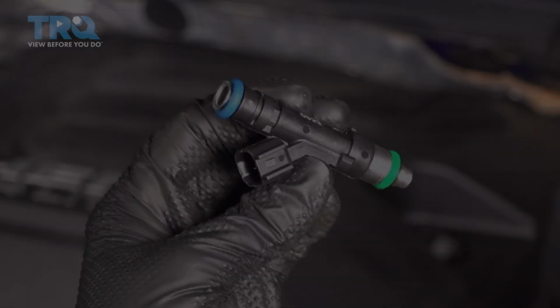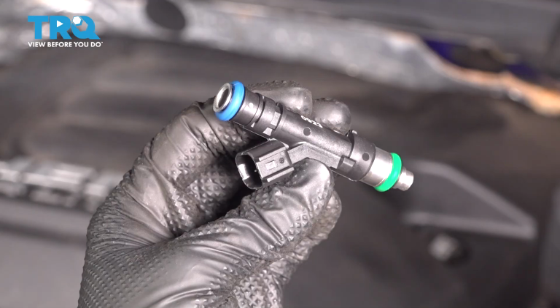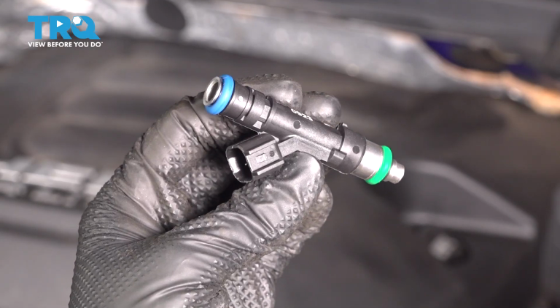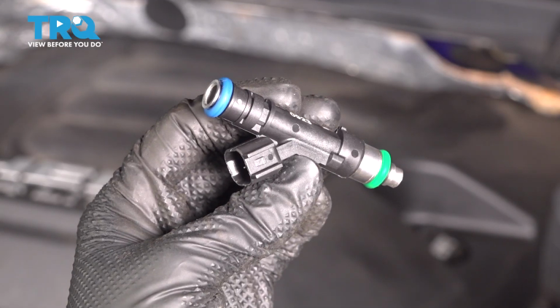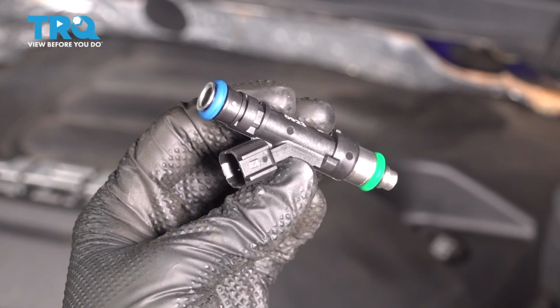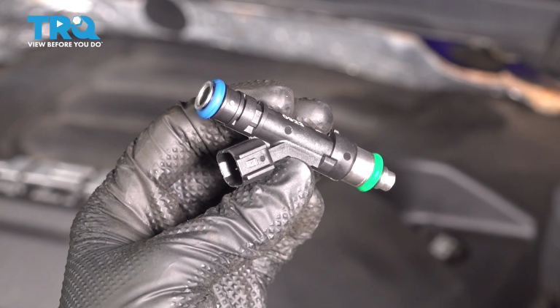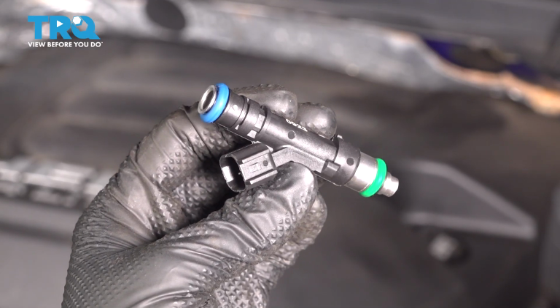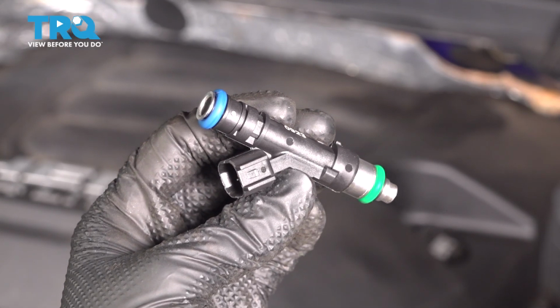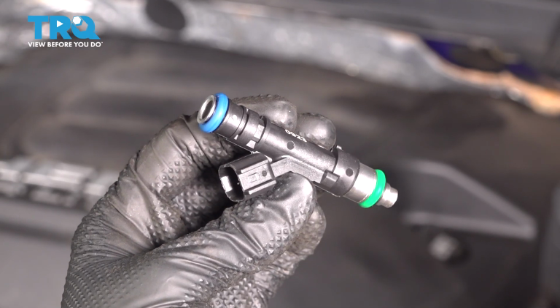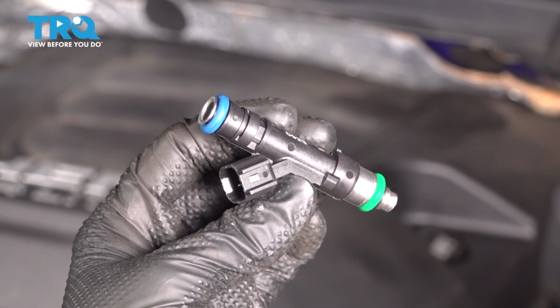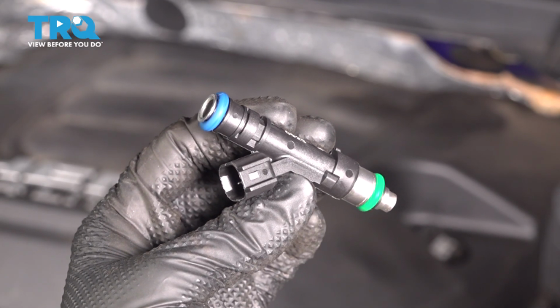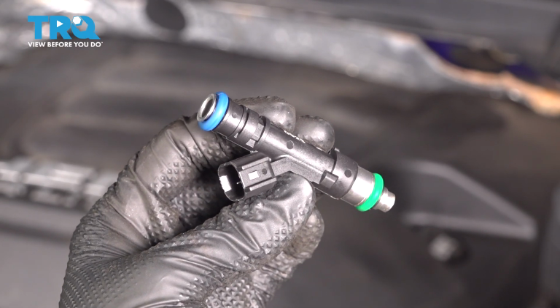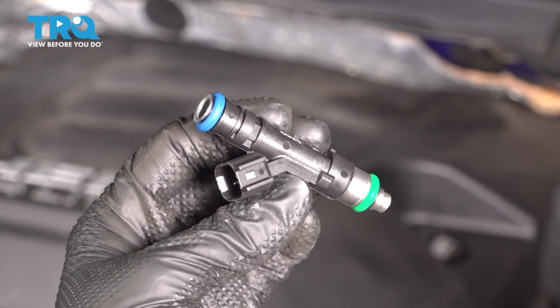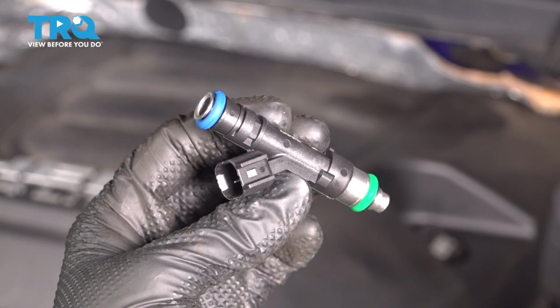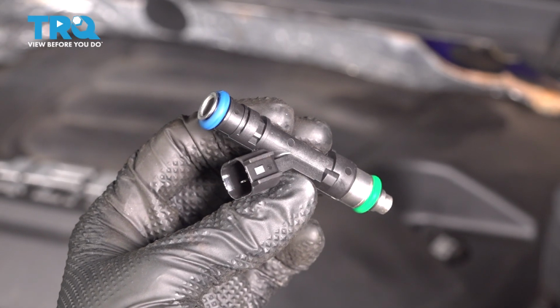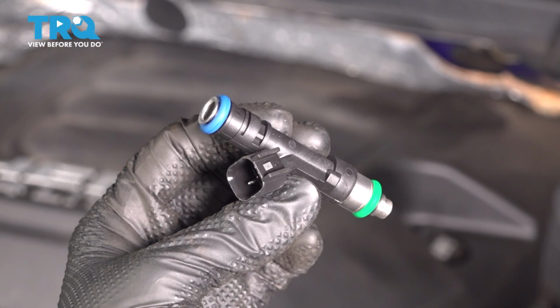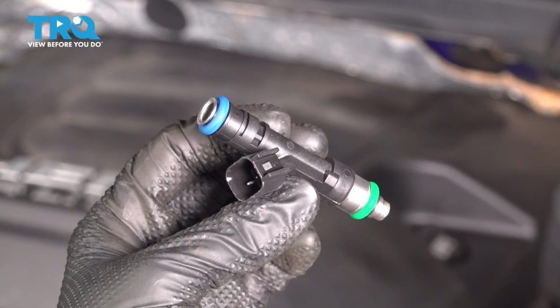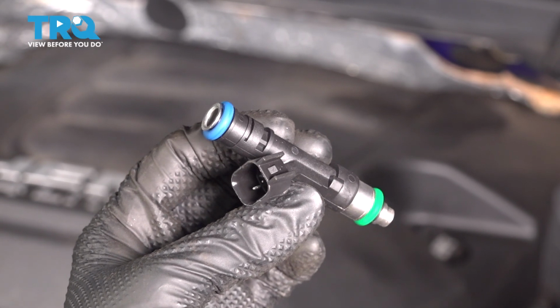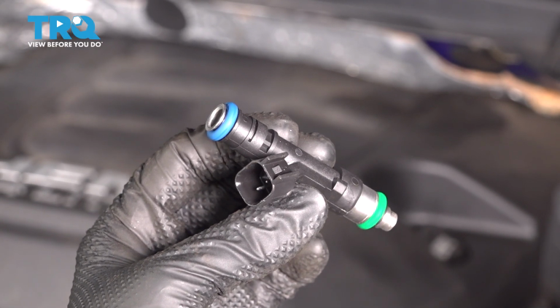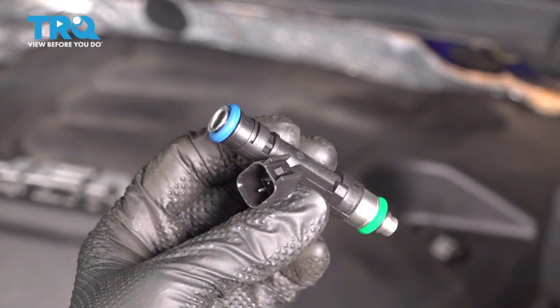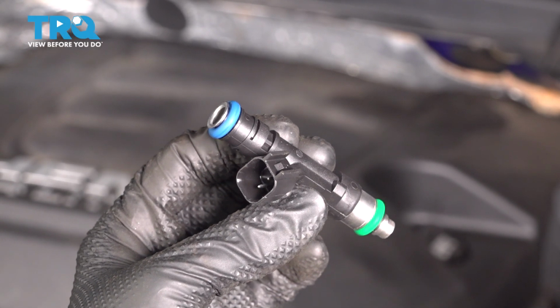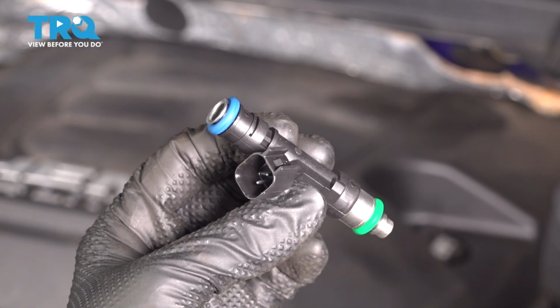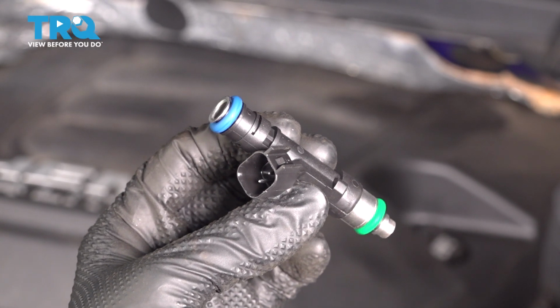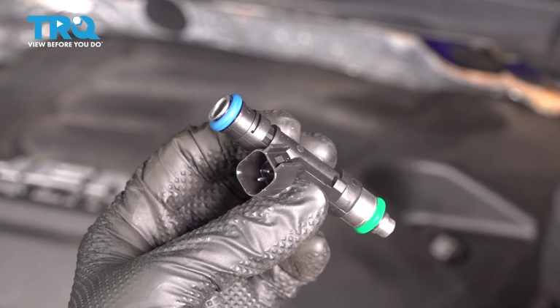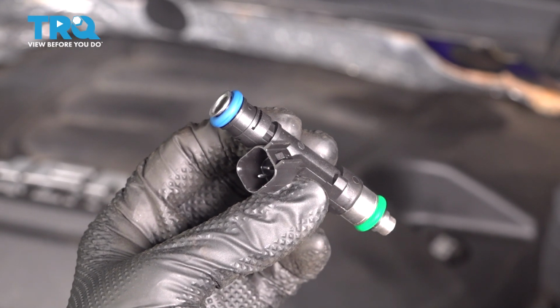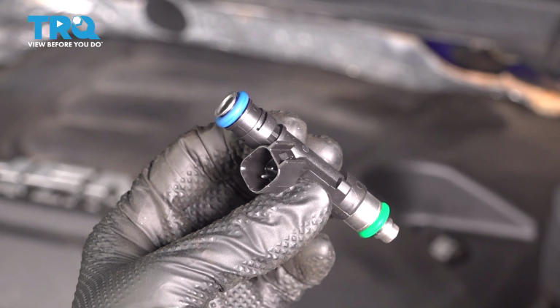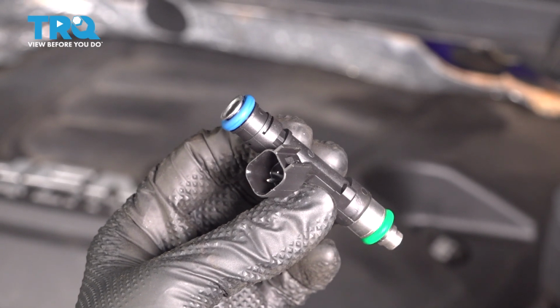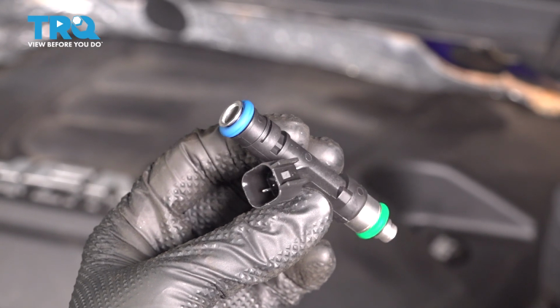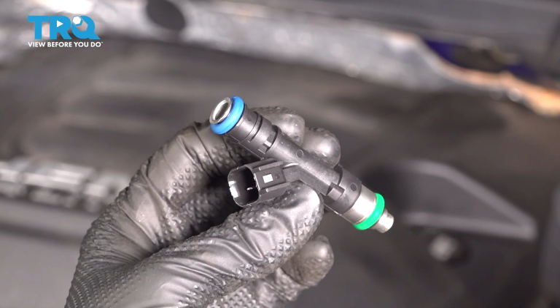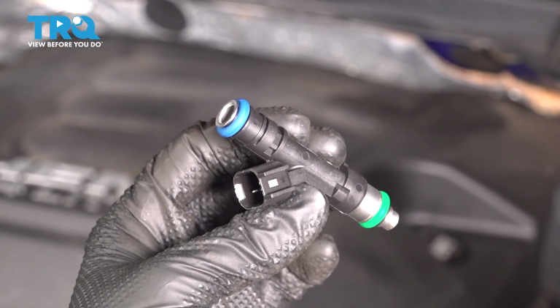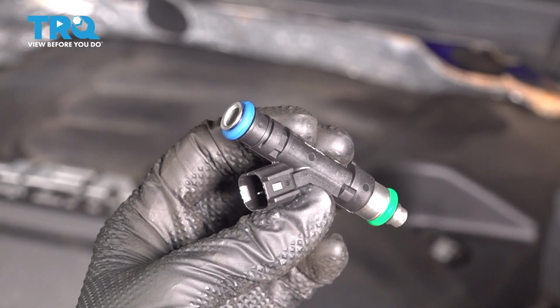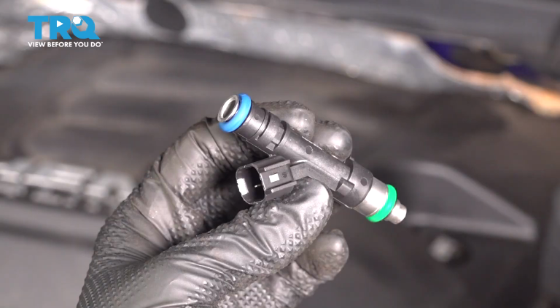In this video, I'm going to show you how to replace the fuel injector on this Ram 2500 with a 6.4 liter Hemi.